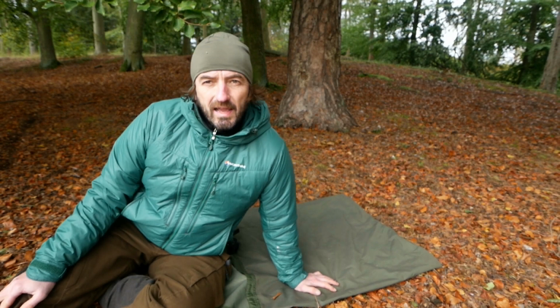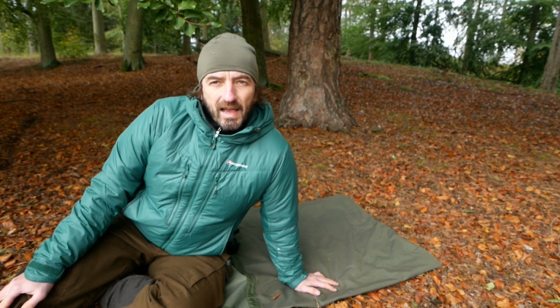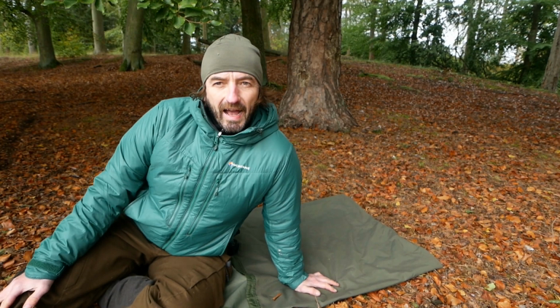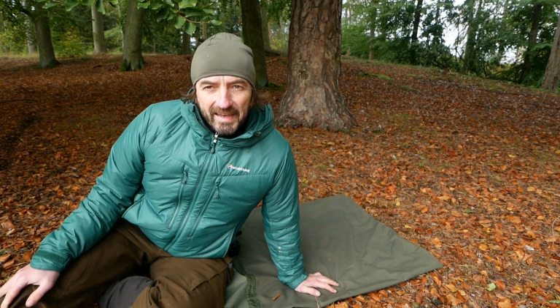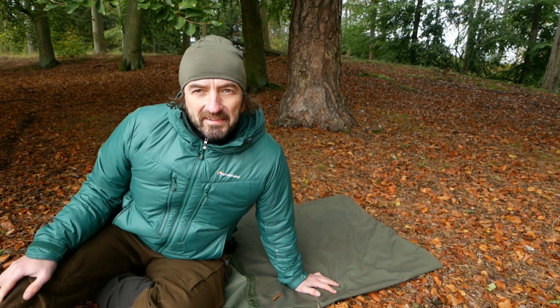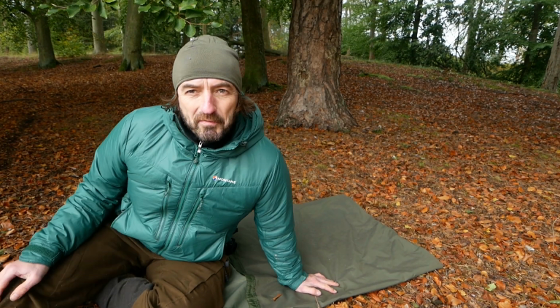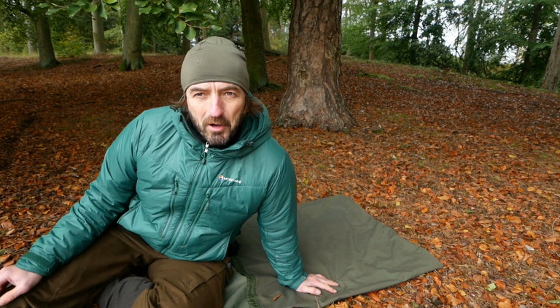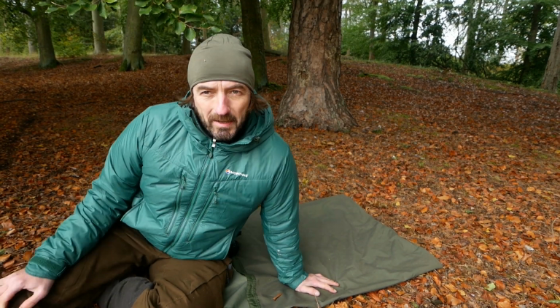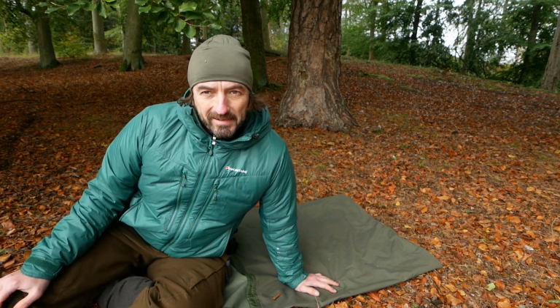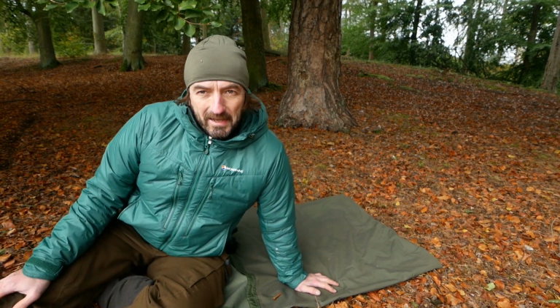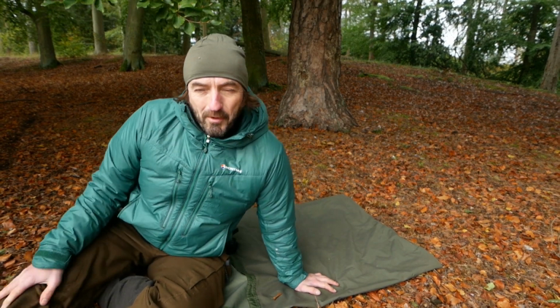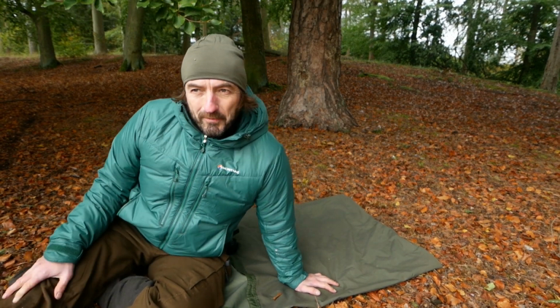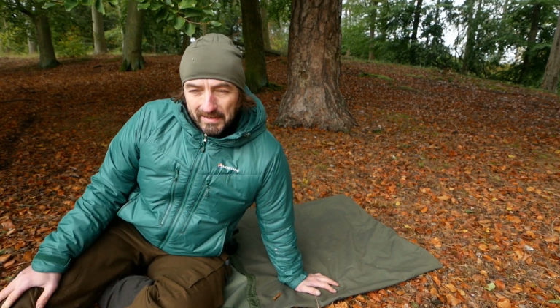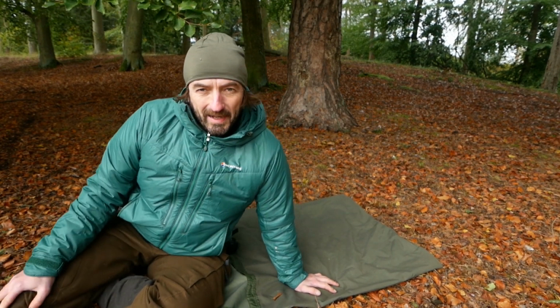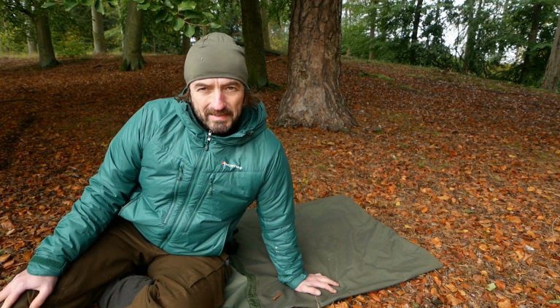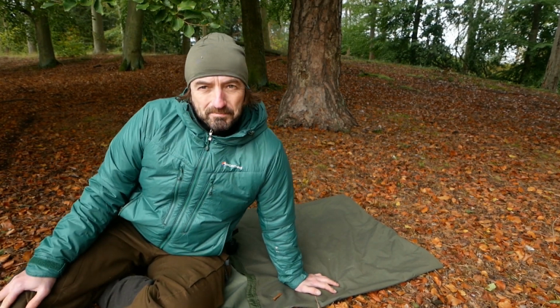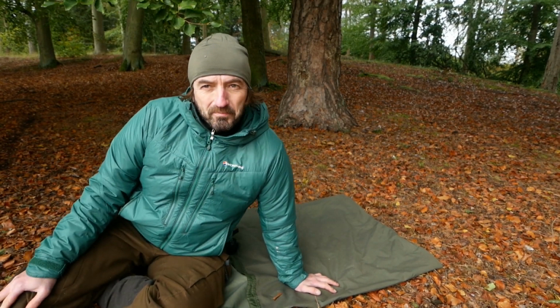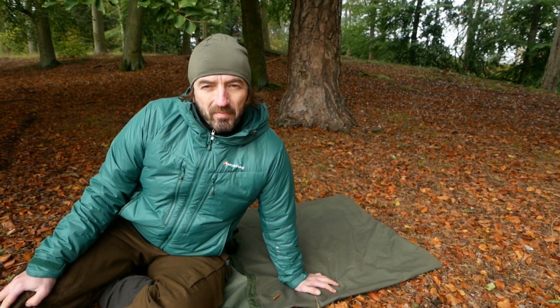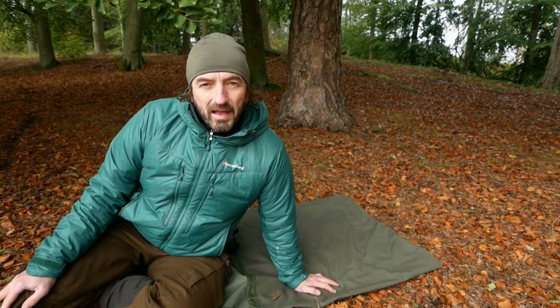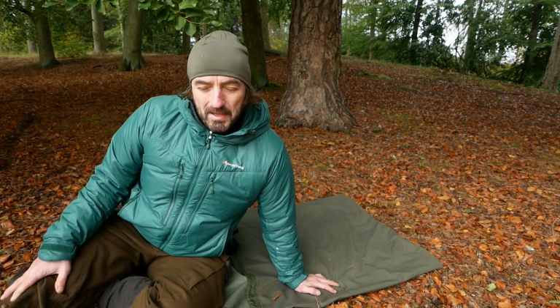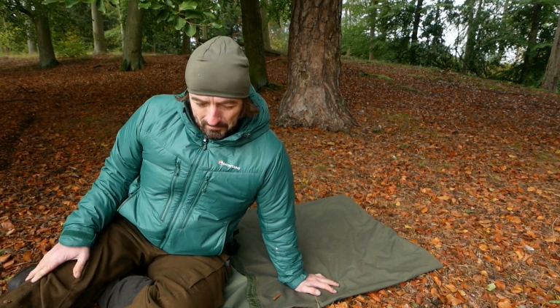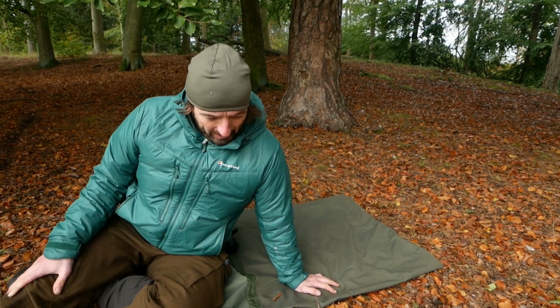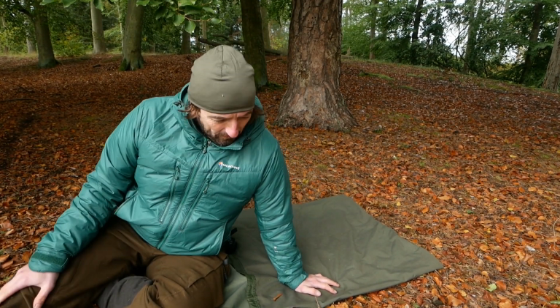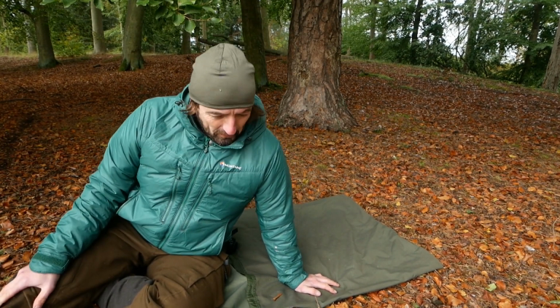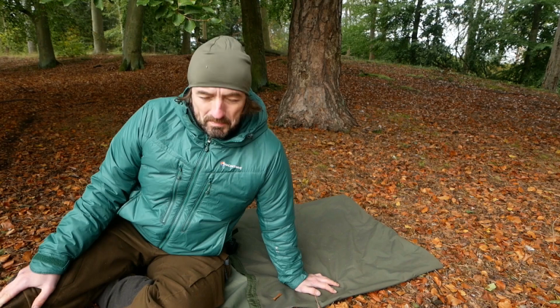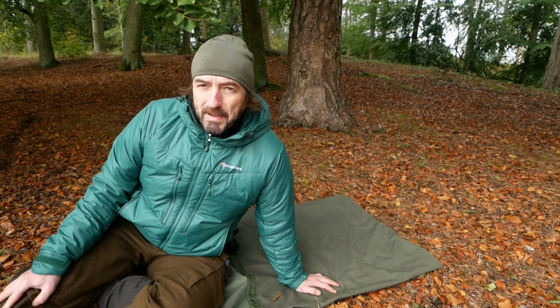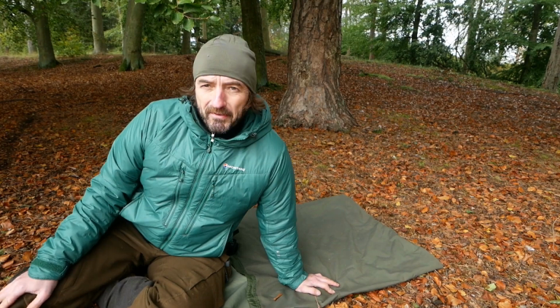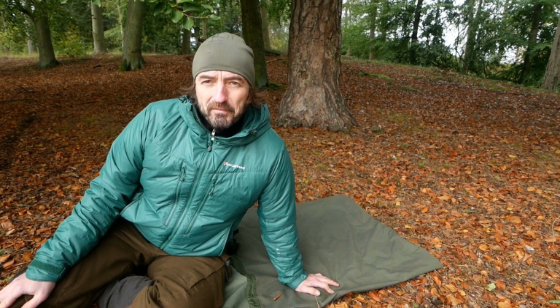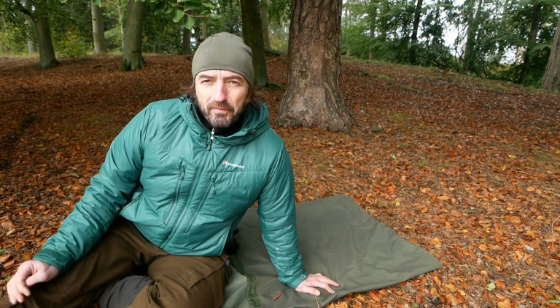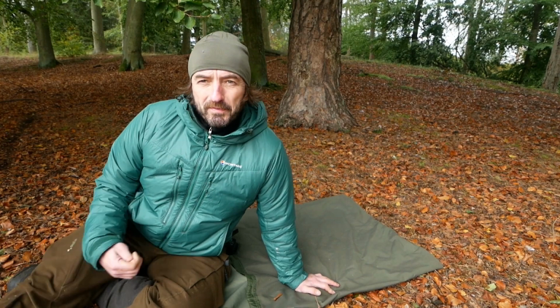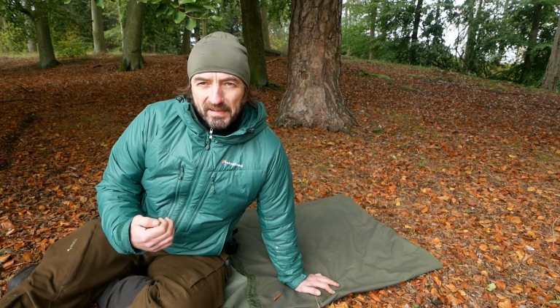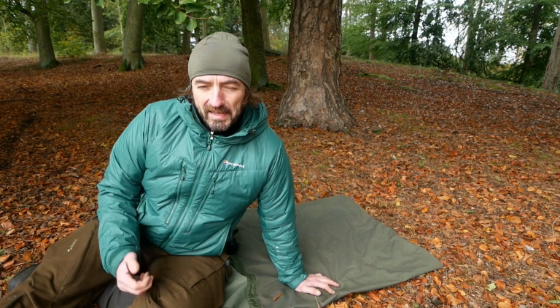Hi, herzlich willkommen bei Jackknife auf dem Kanal. Ich wollte euch mal etwas zeigen.